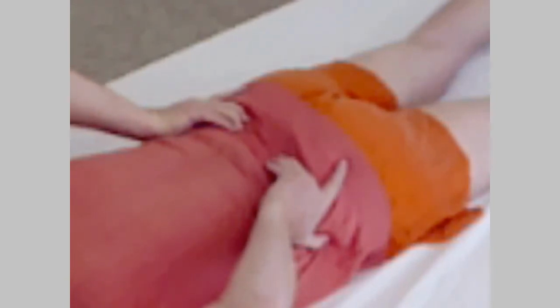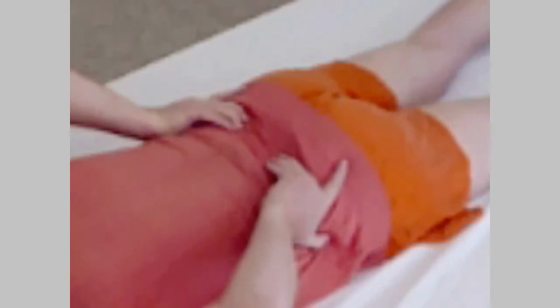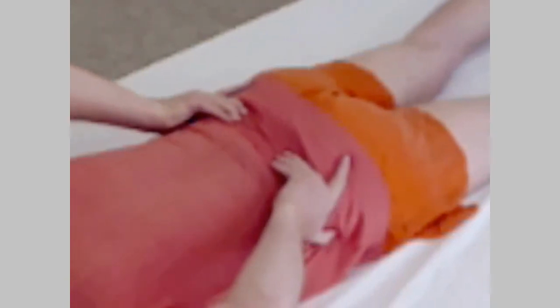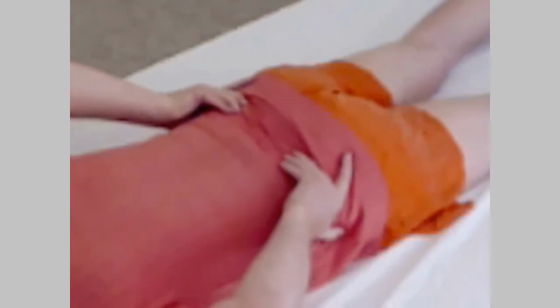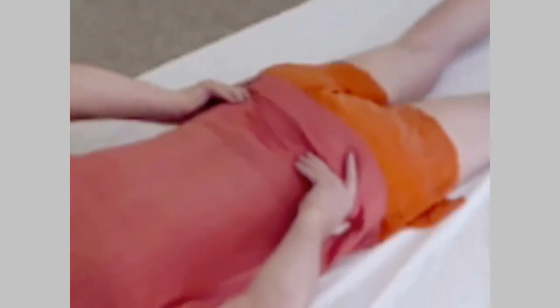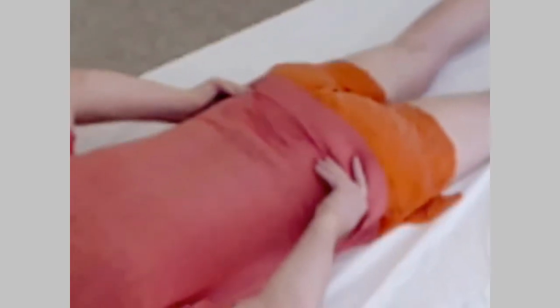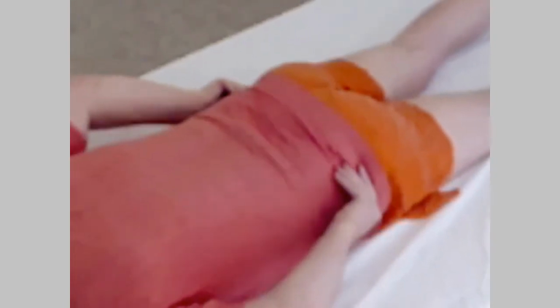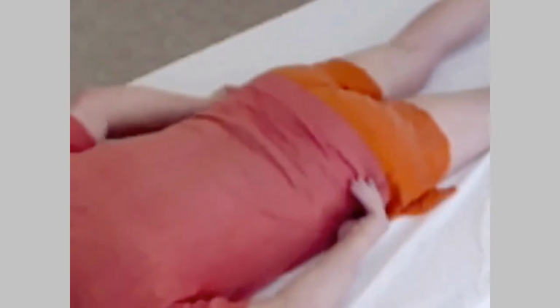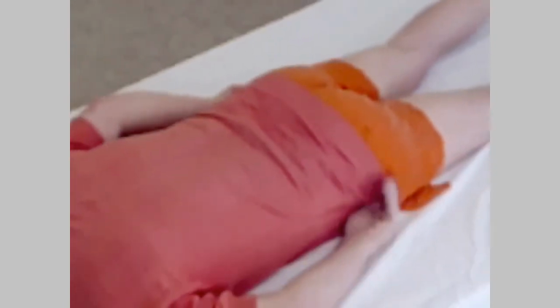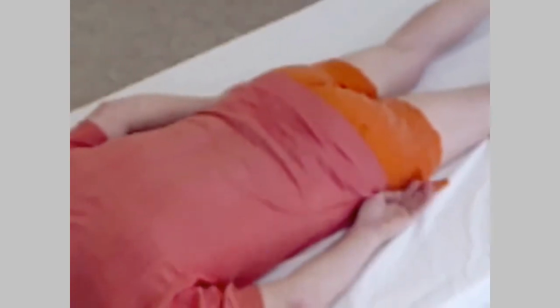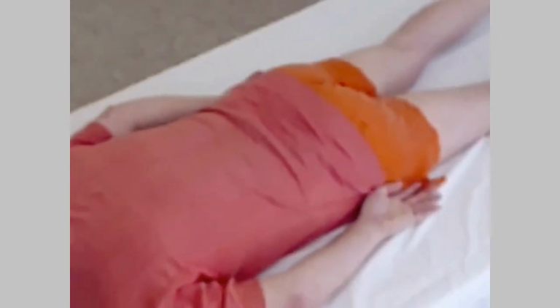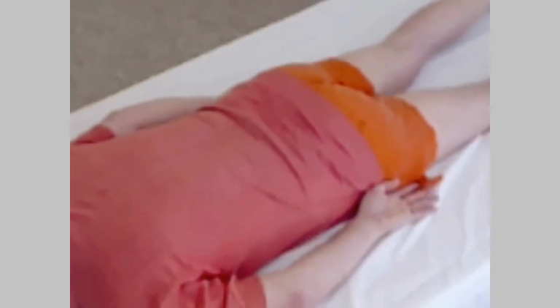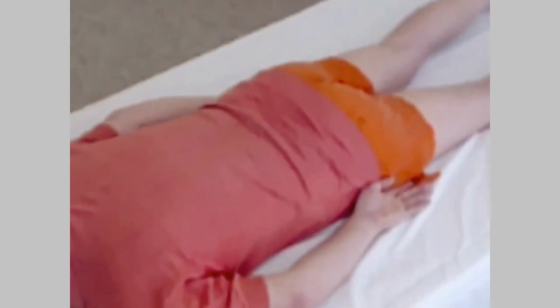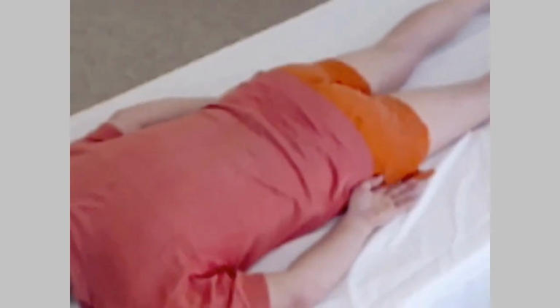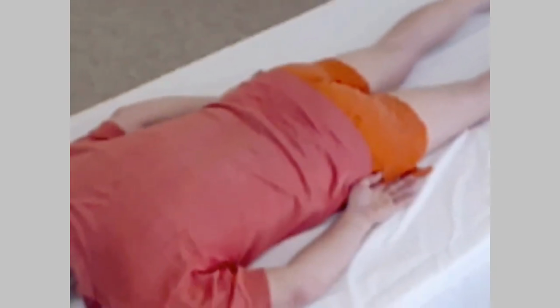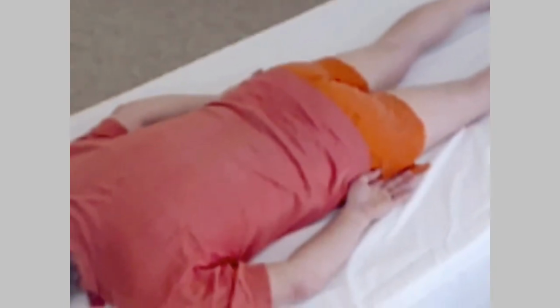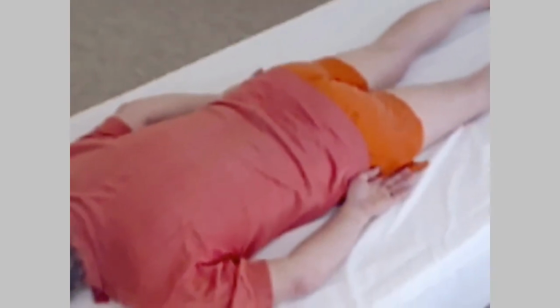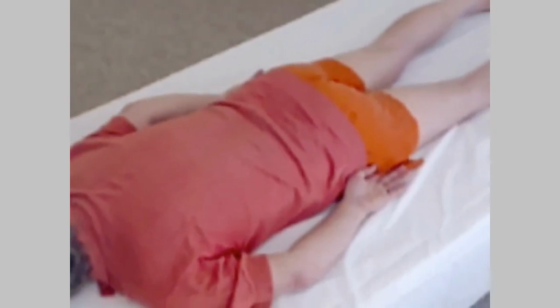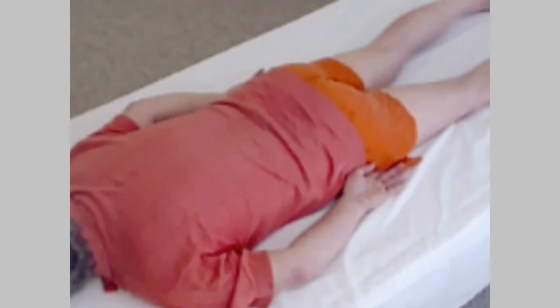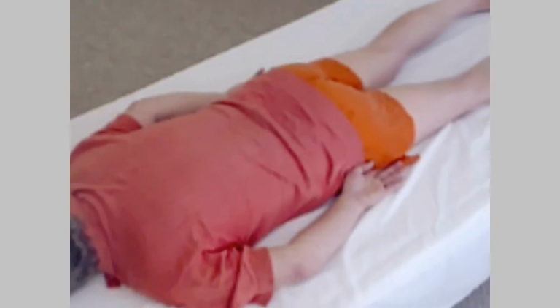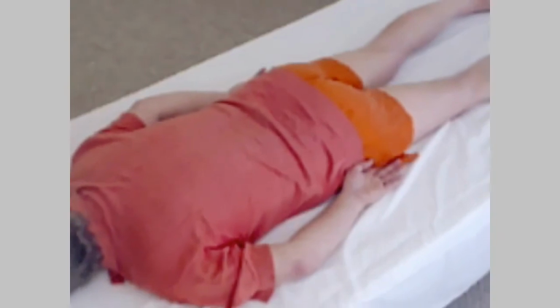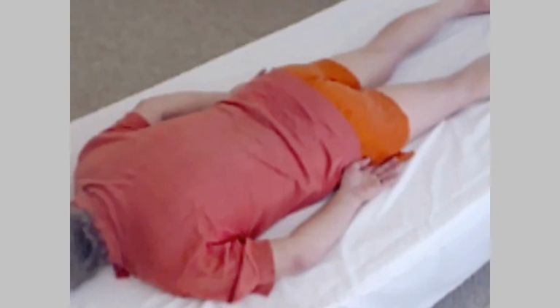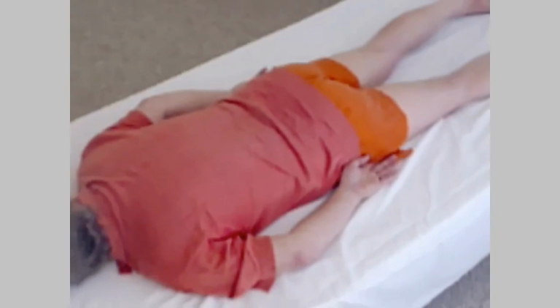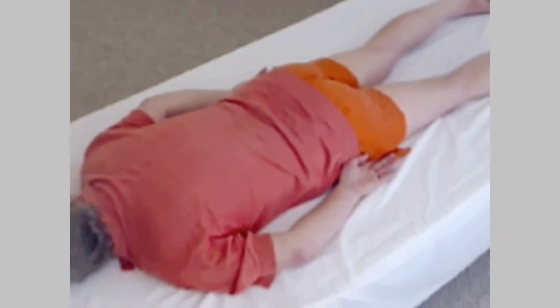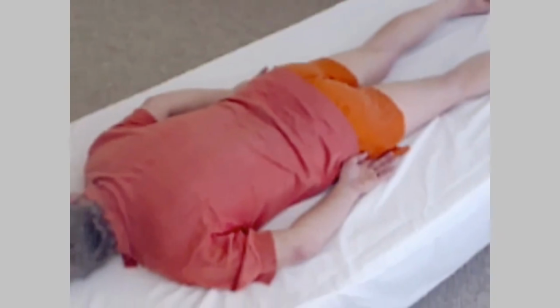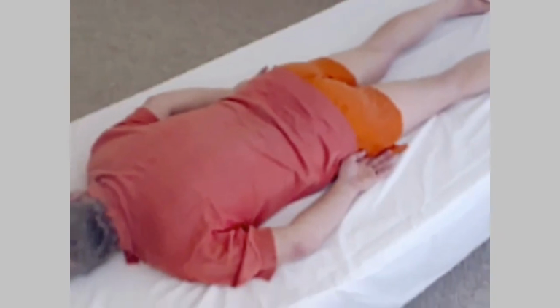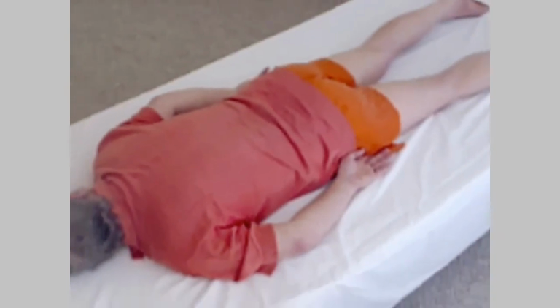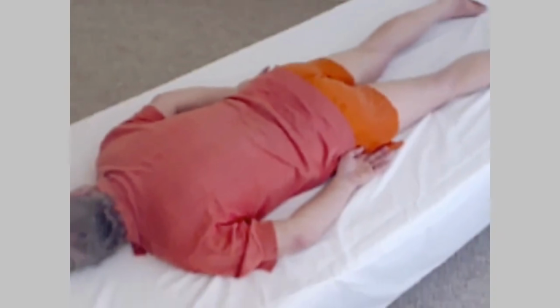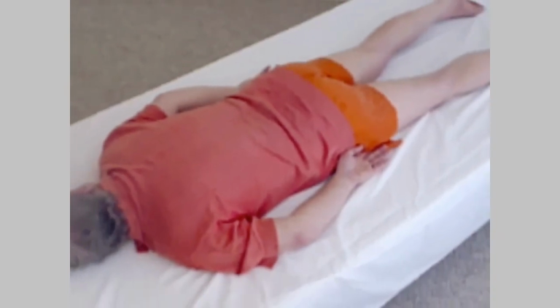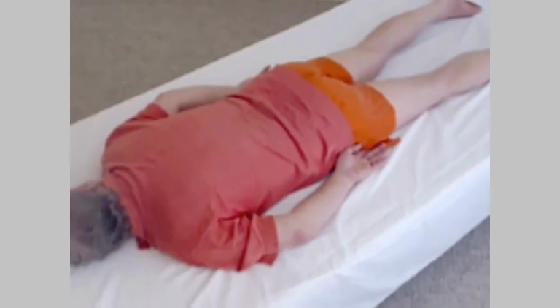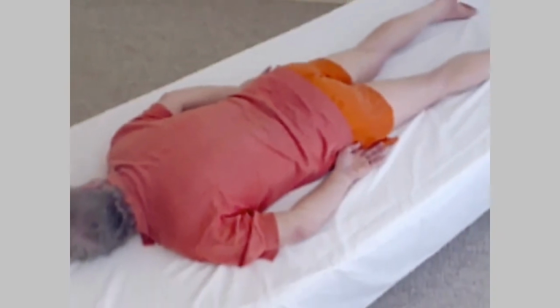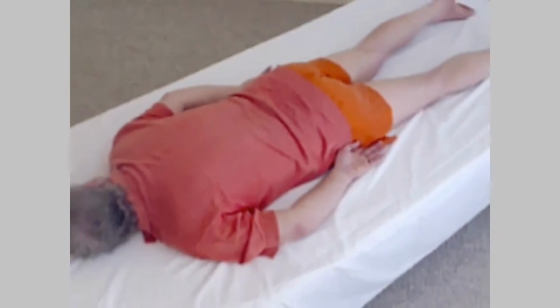That completes self-assessment of sacral position.